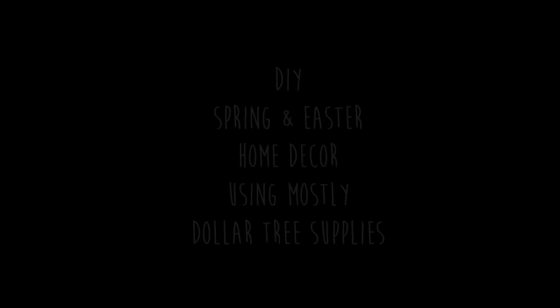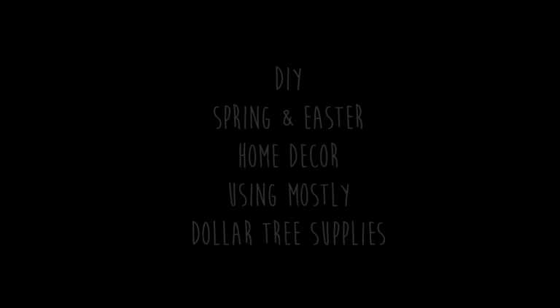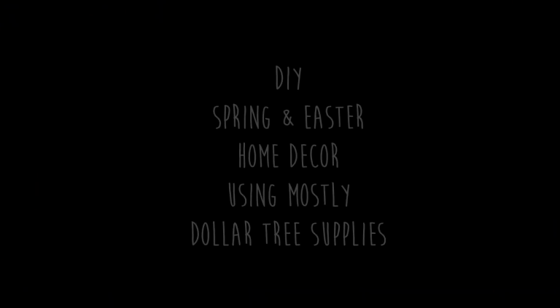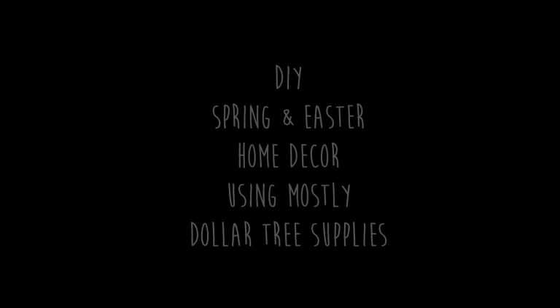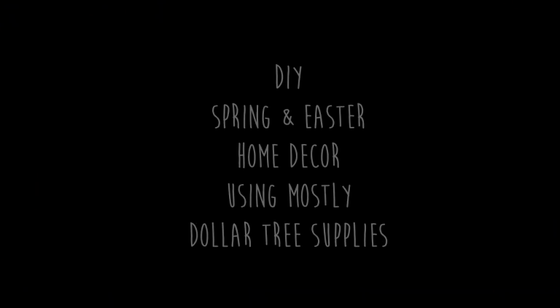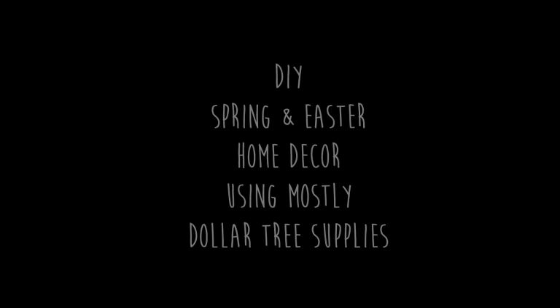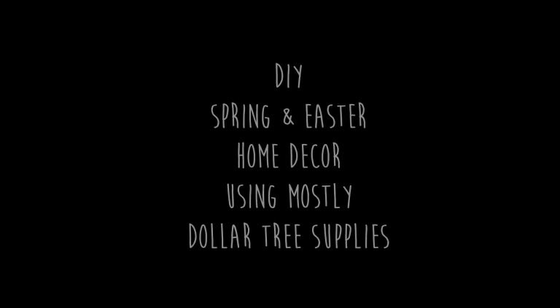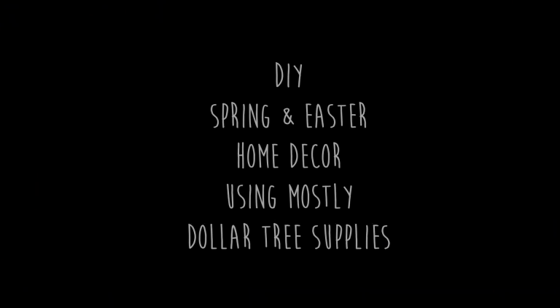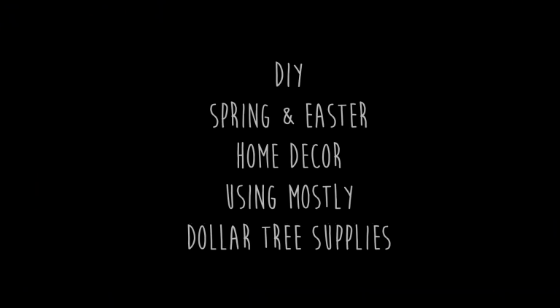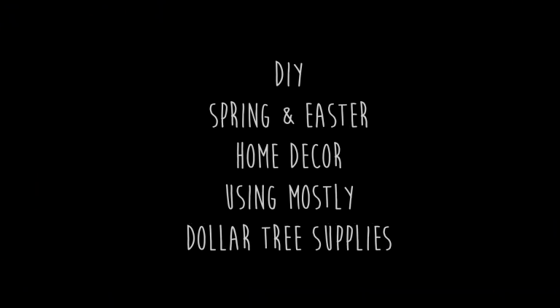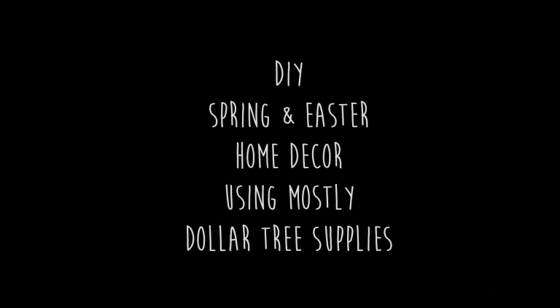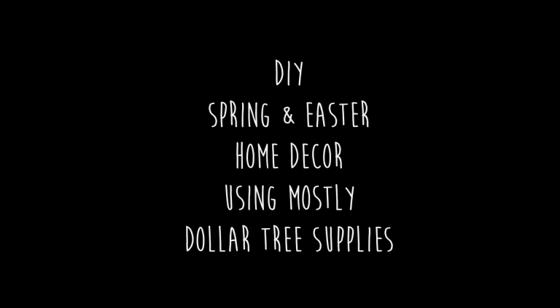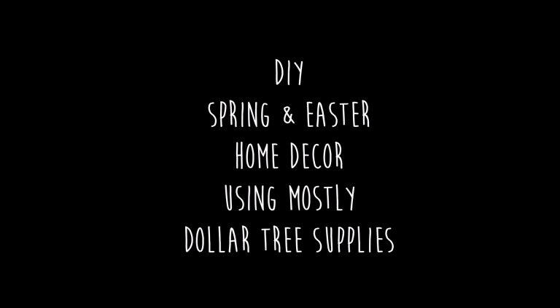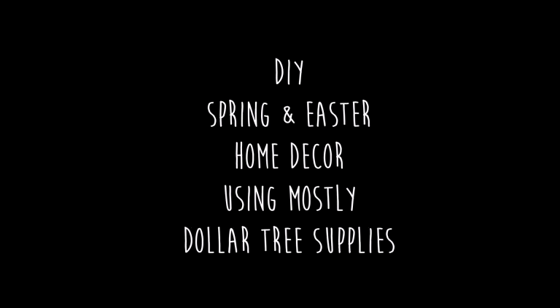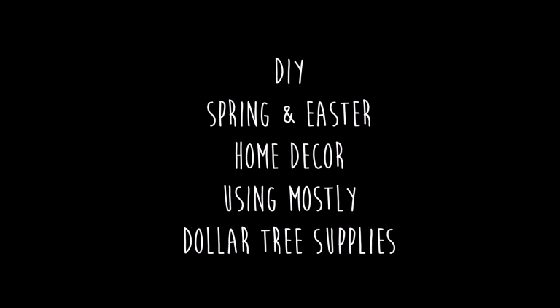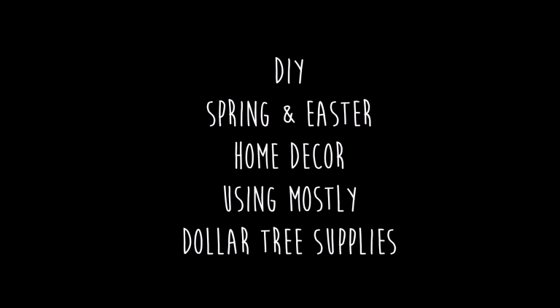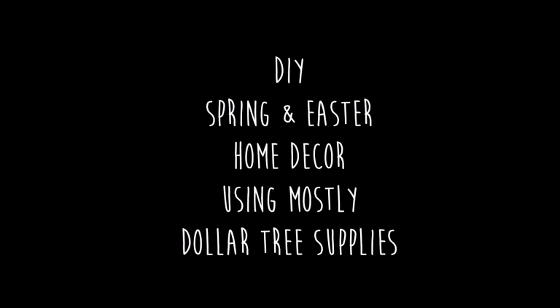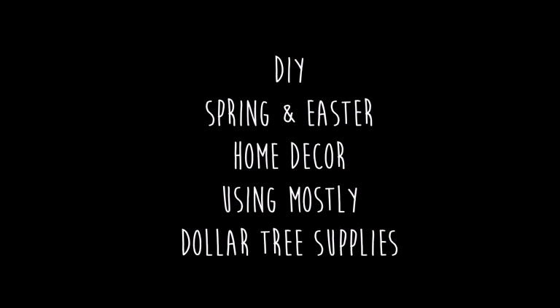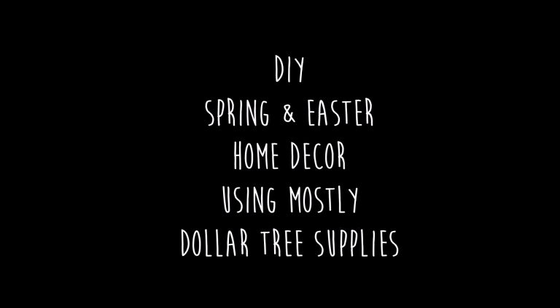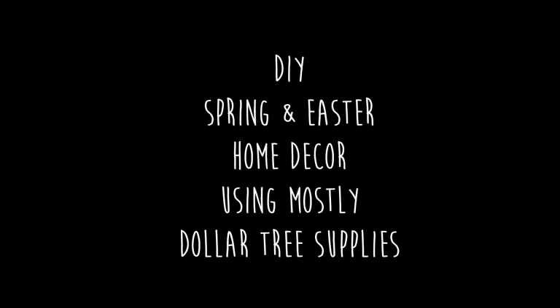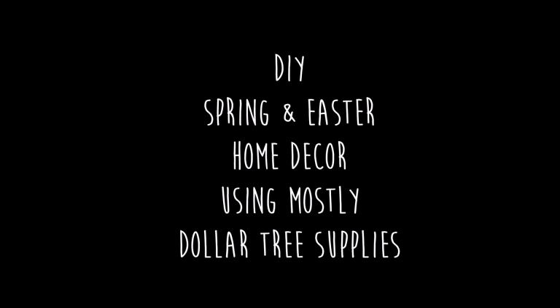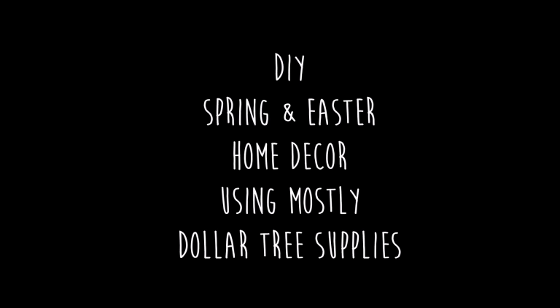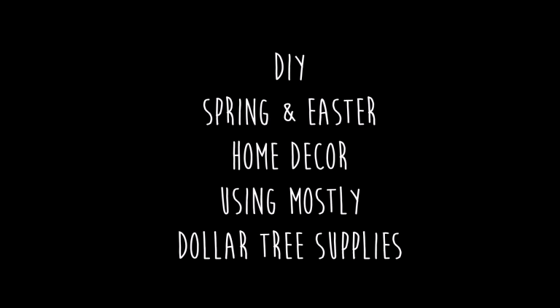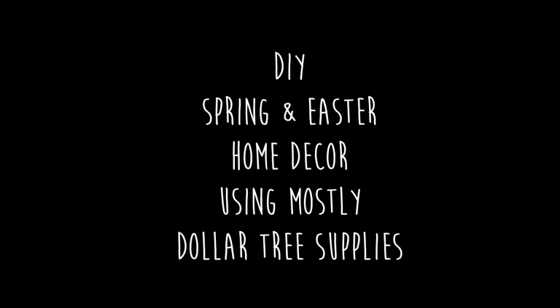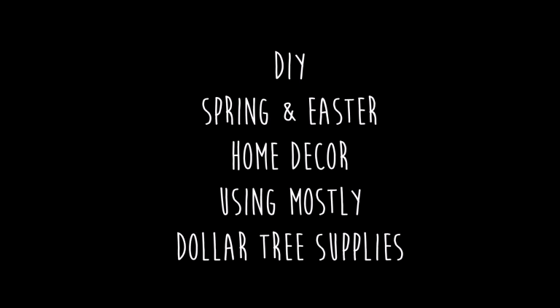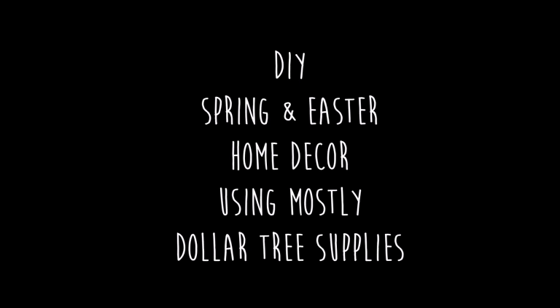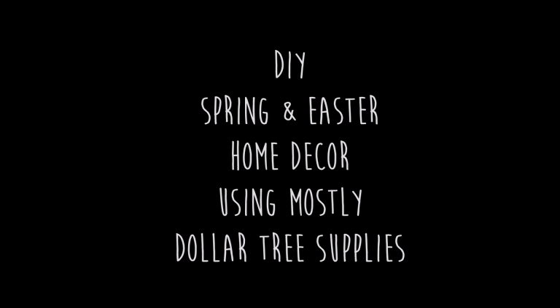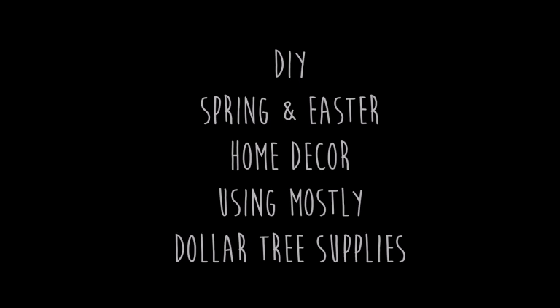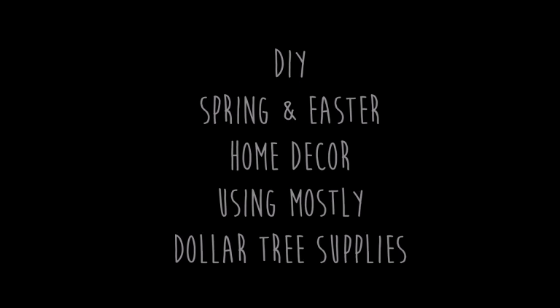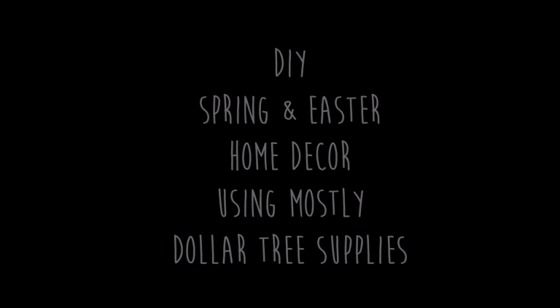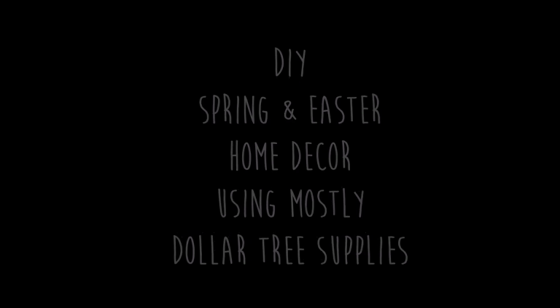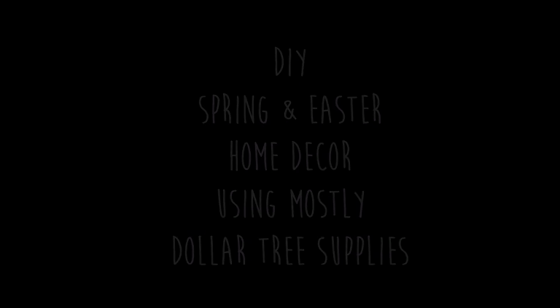Today we're going to be working on DIY spring and Easter home decor using mostly Dollar Tree supplies. So let's get started.